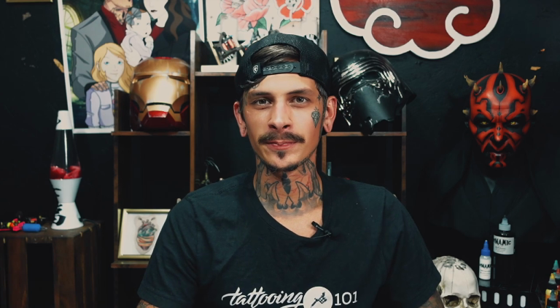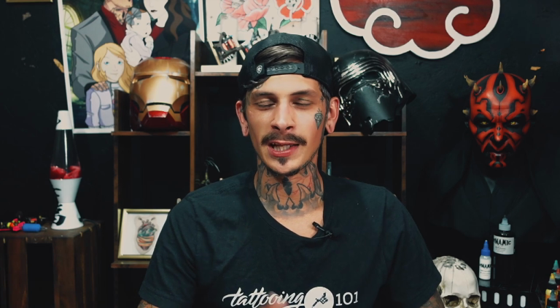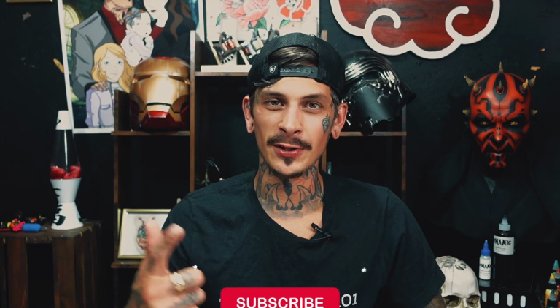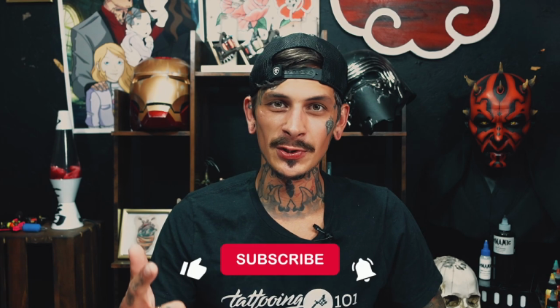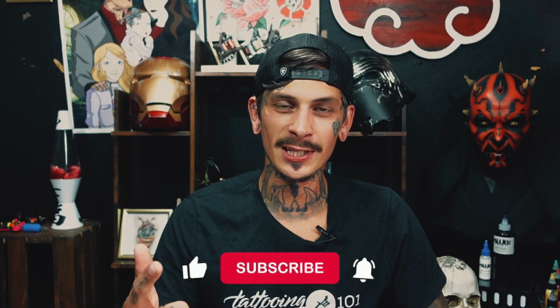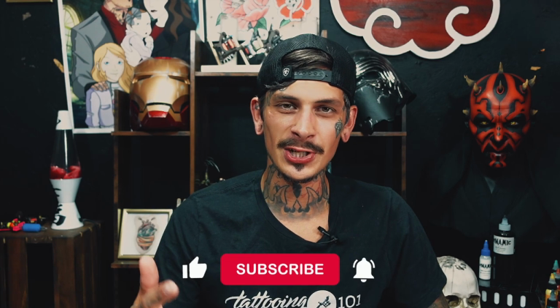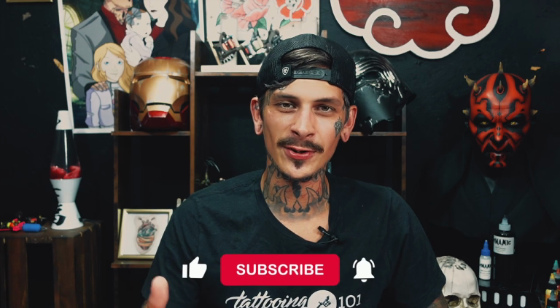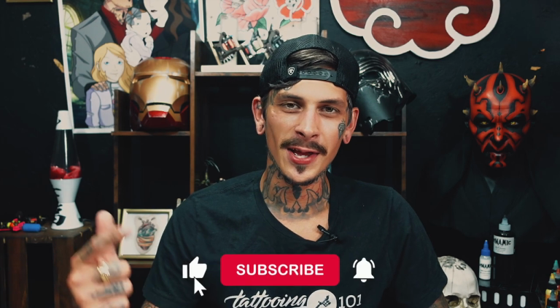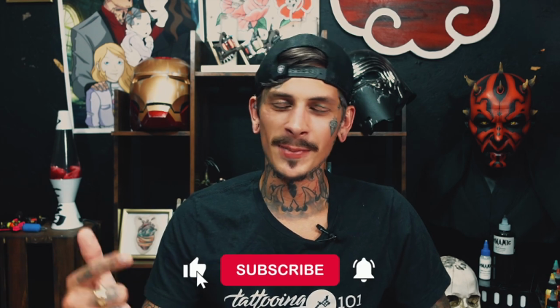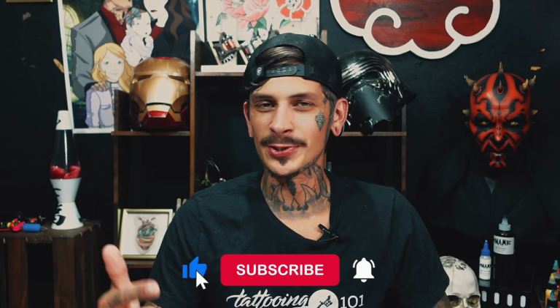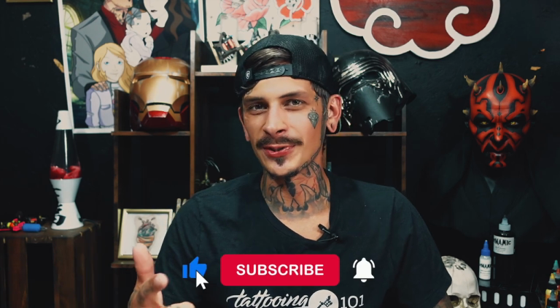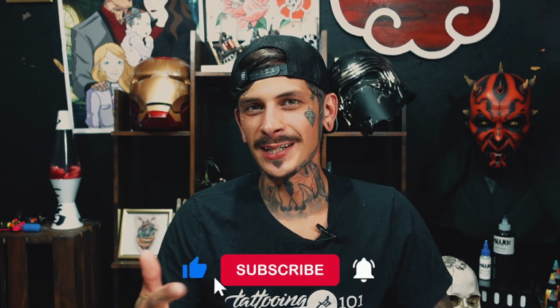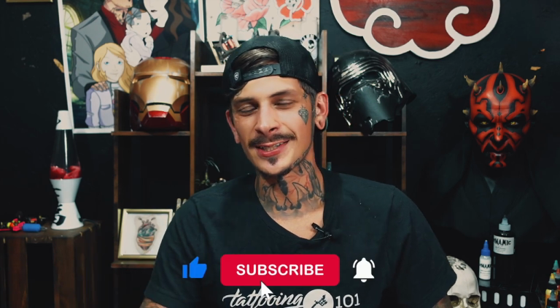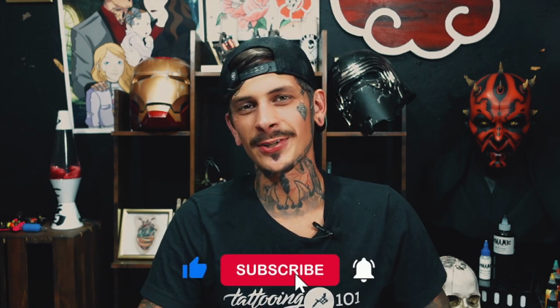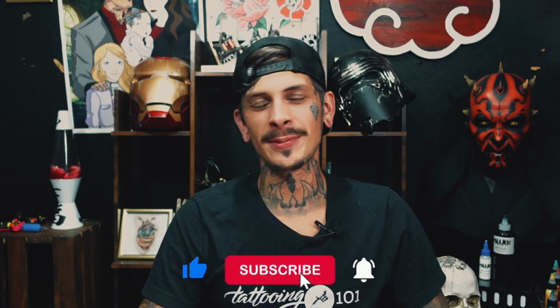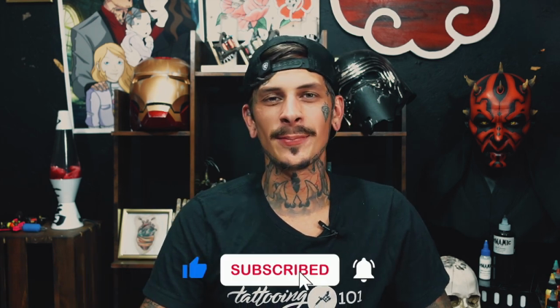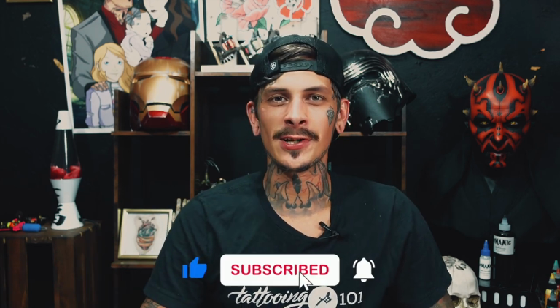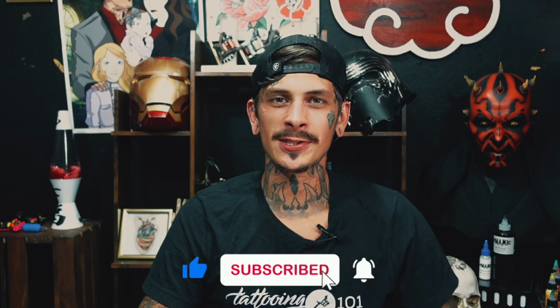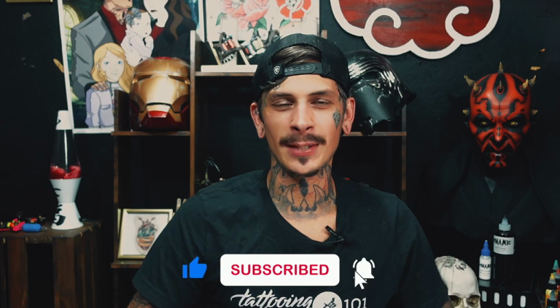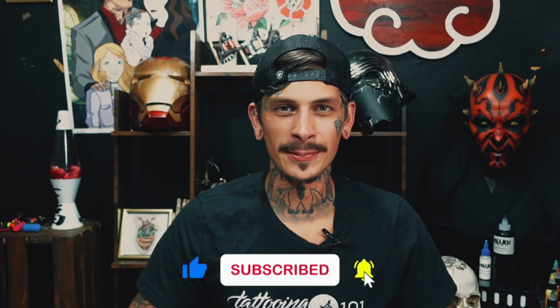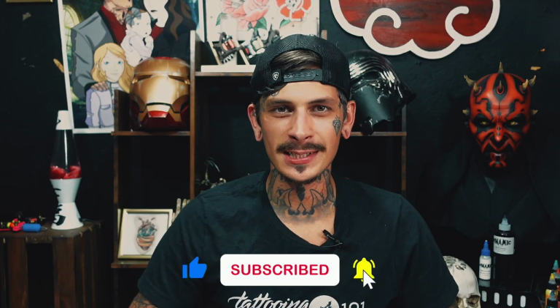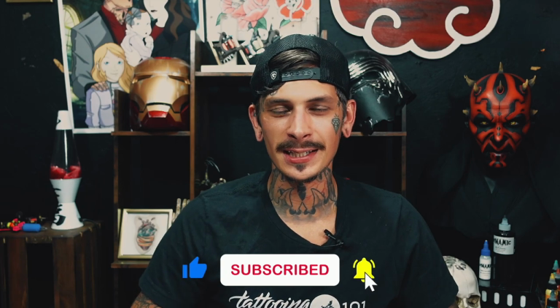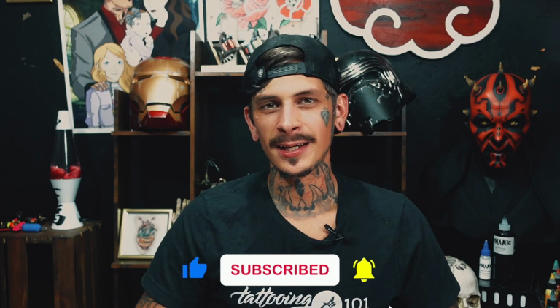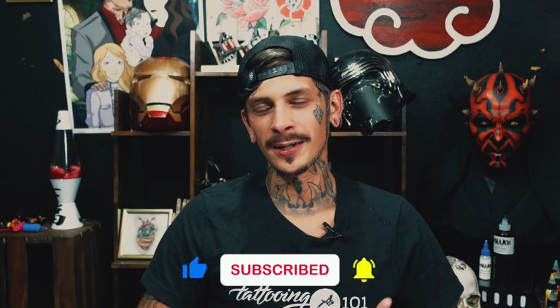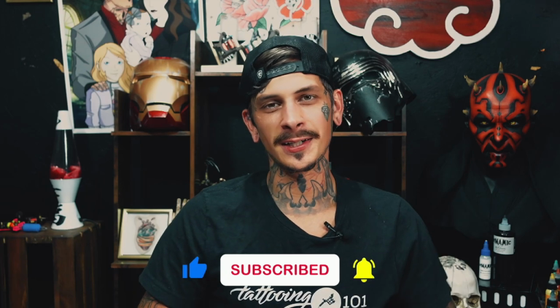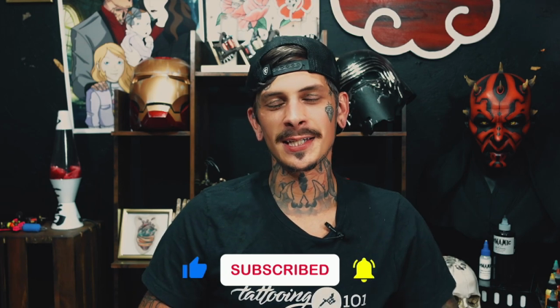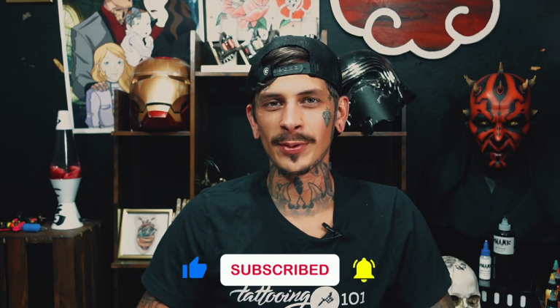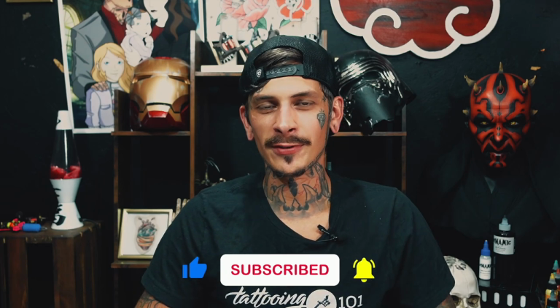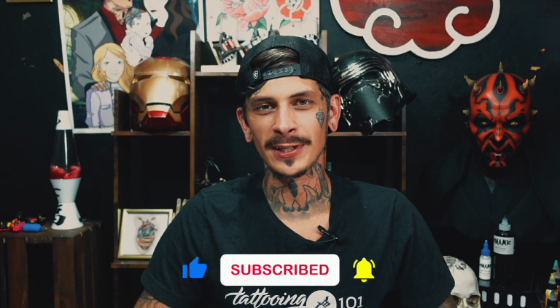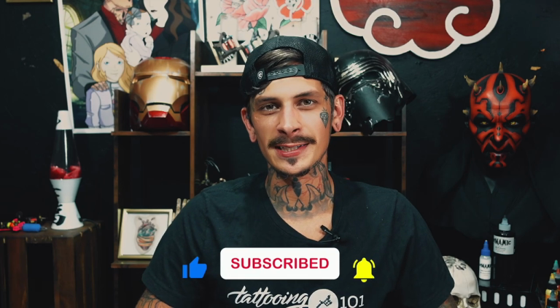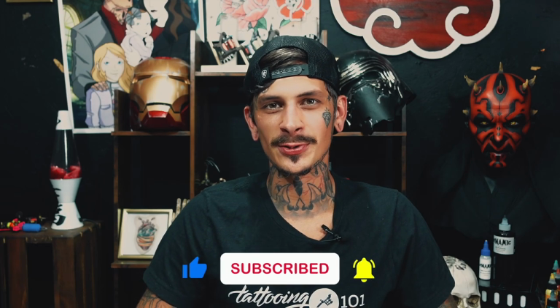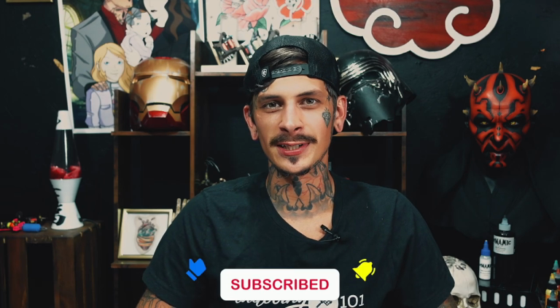If you're new to this channel make sure you like and subscribe down below so you keep up to date on the content we make for you guys each week.